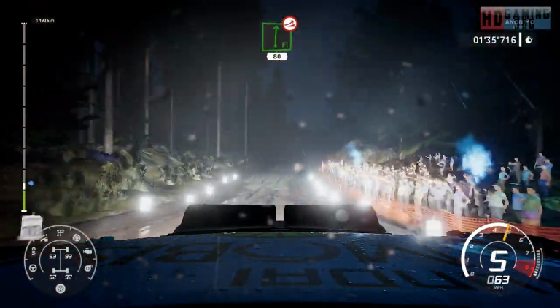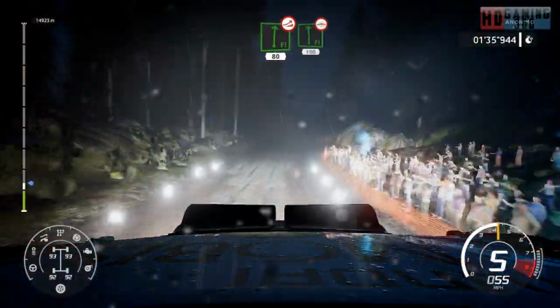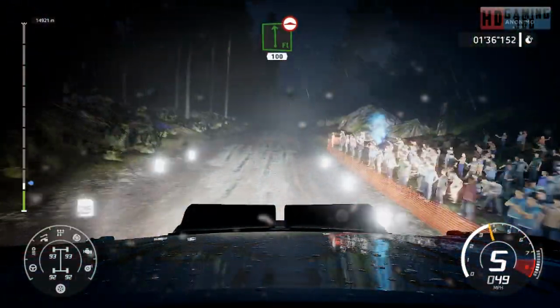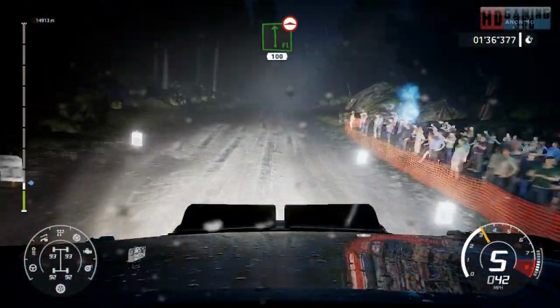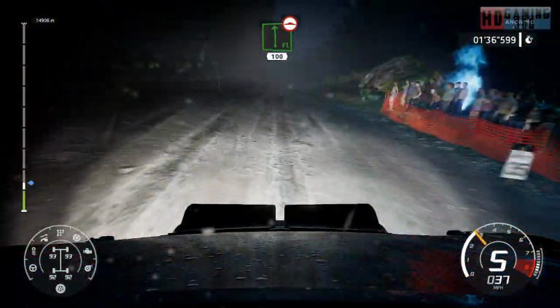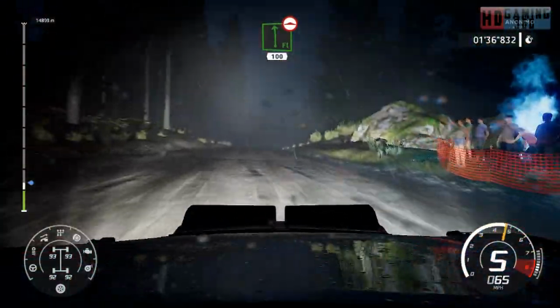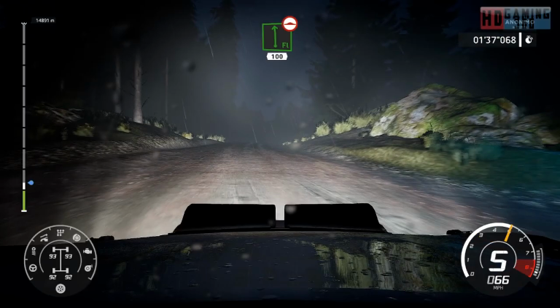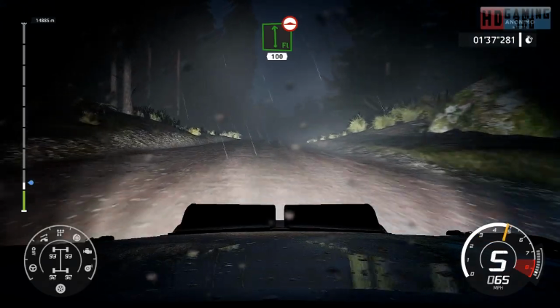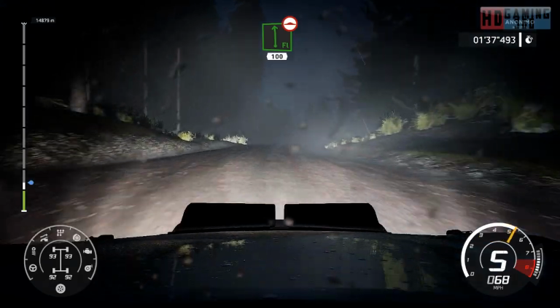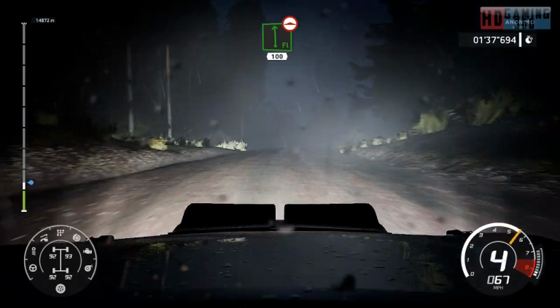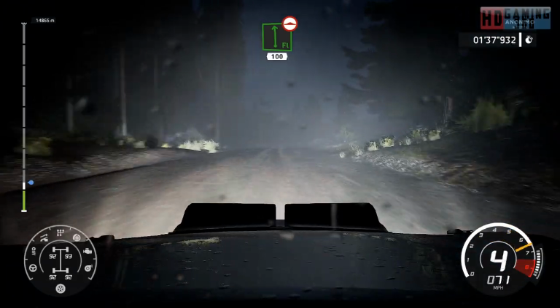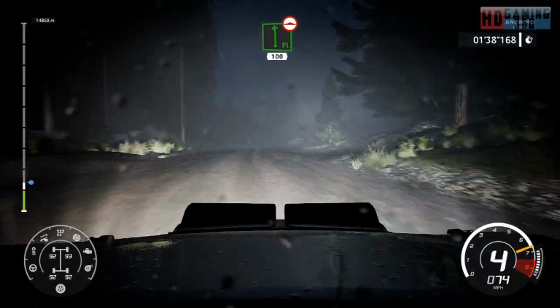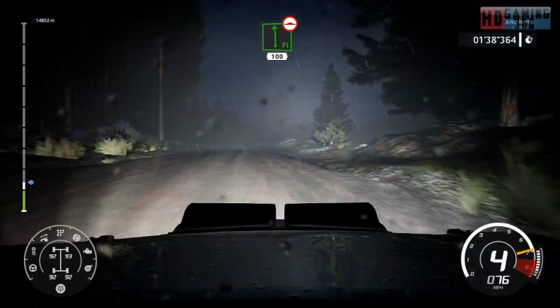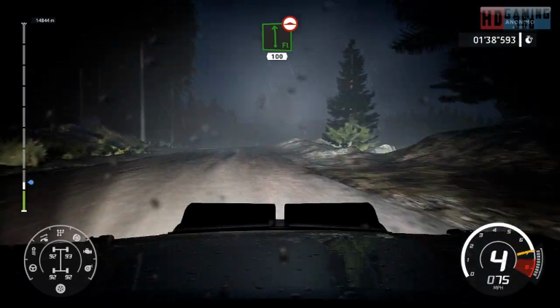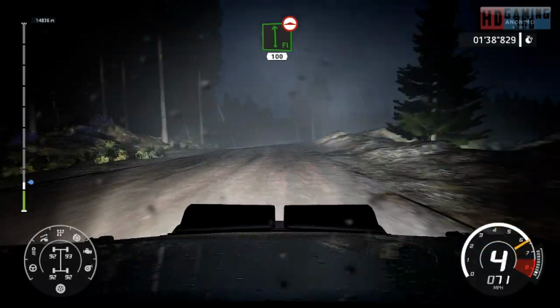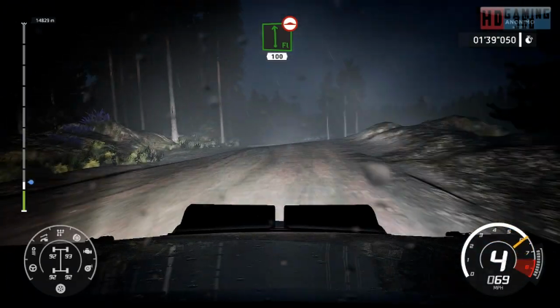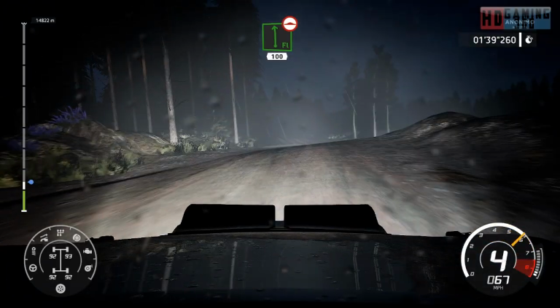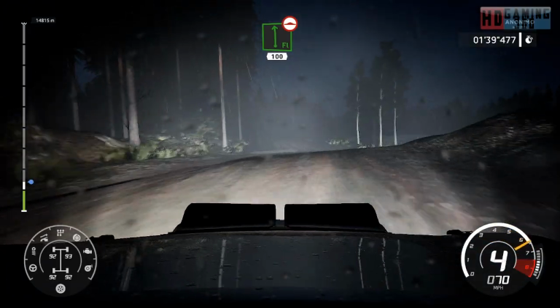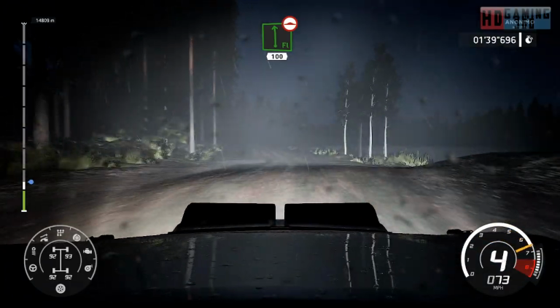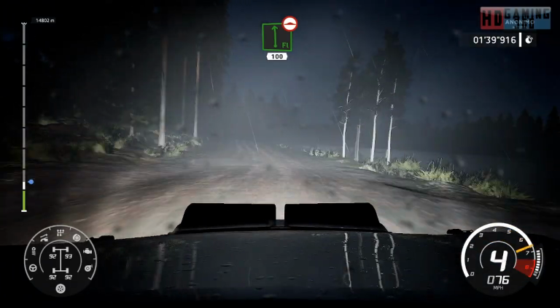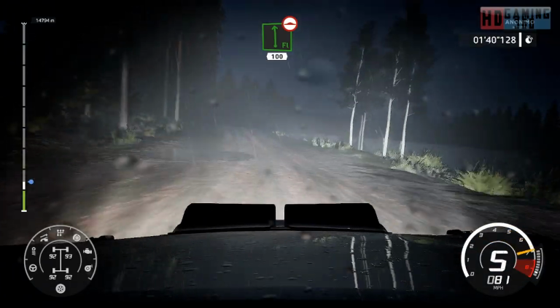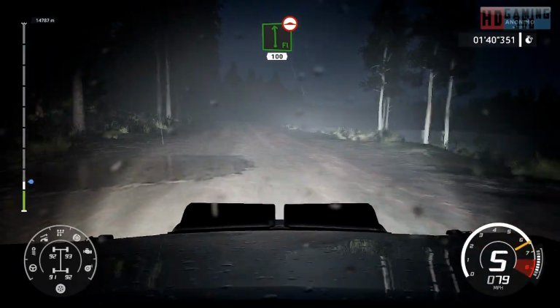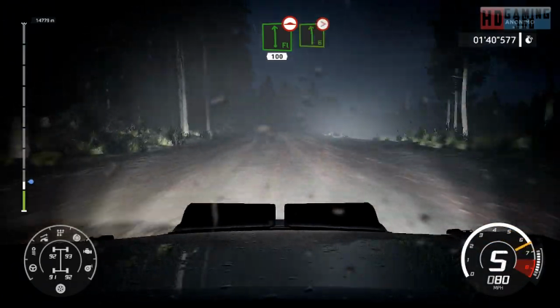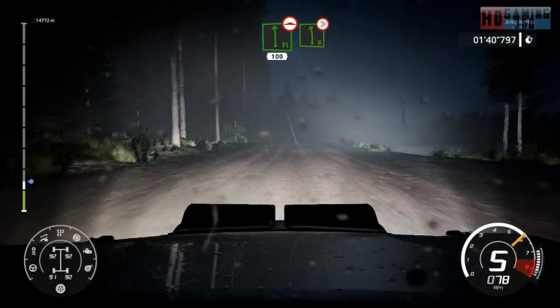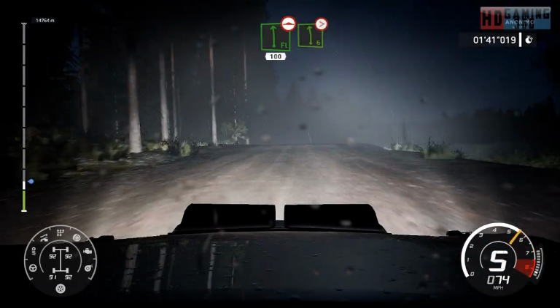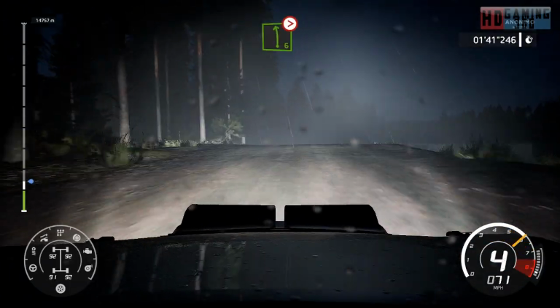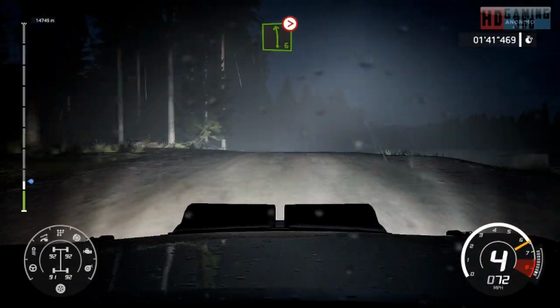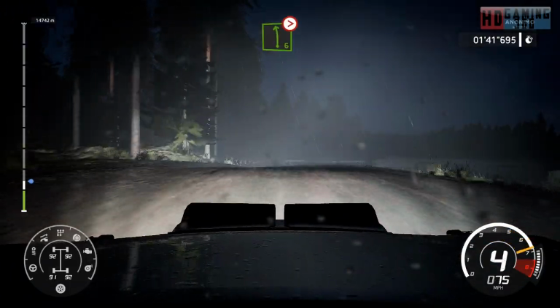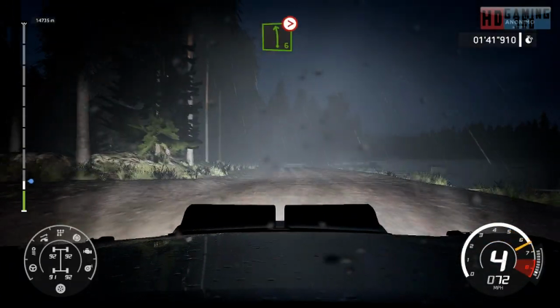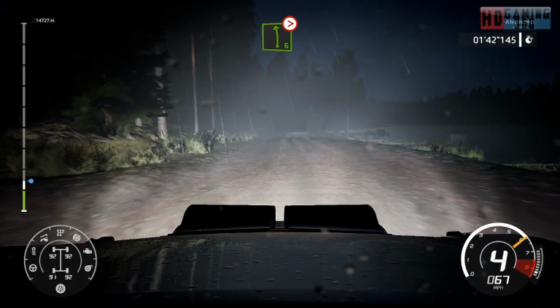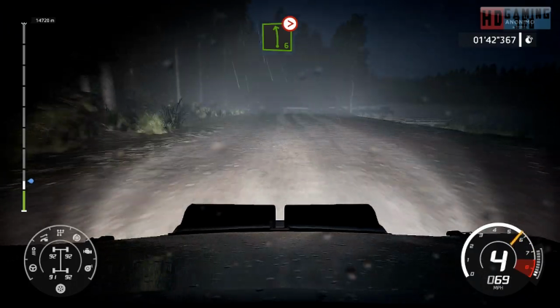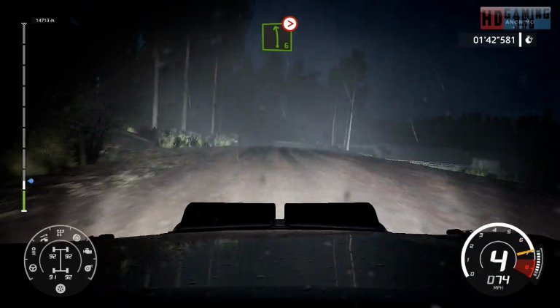Flat left, bumpy, 100 over bumps. Left 6, tightens 5, very long.